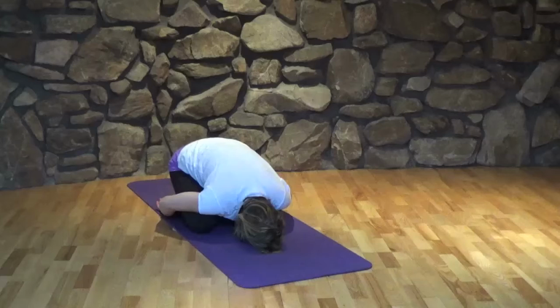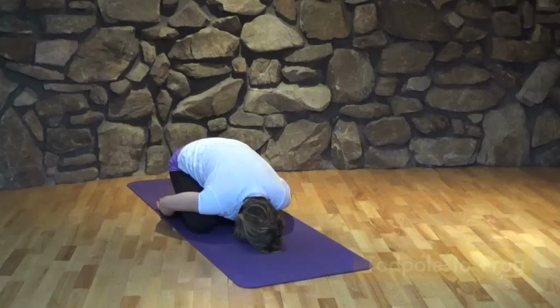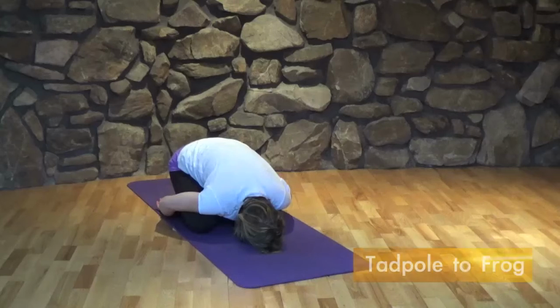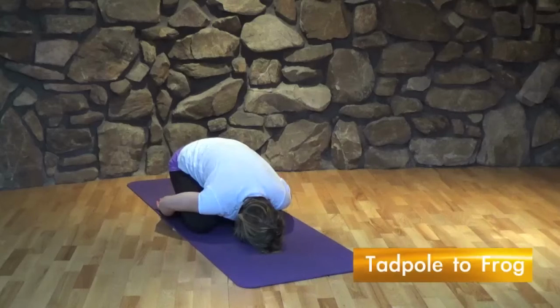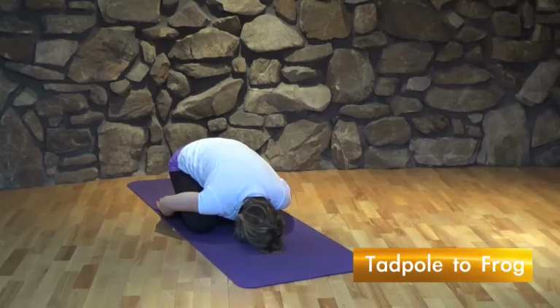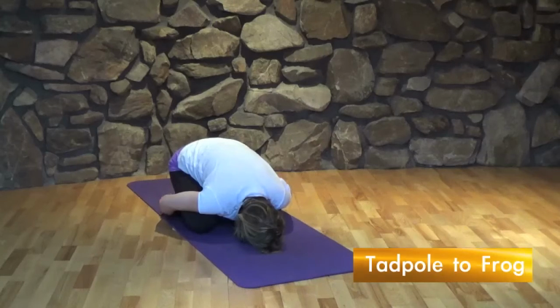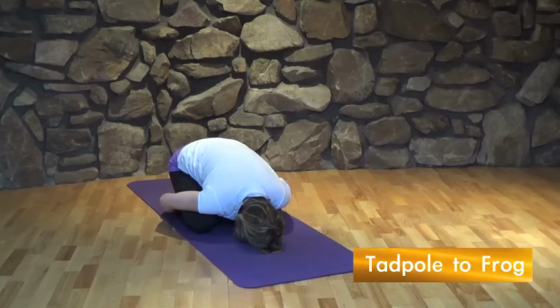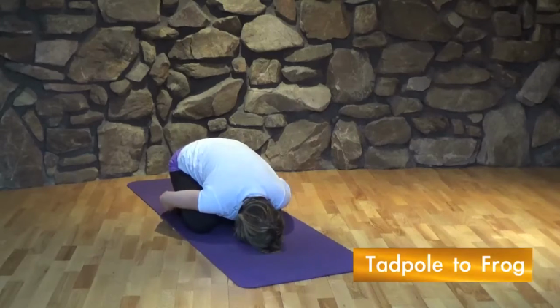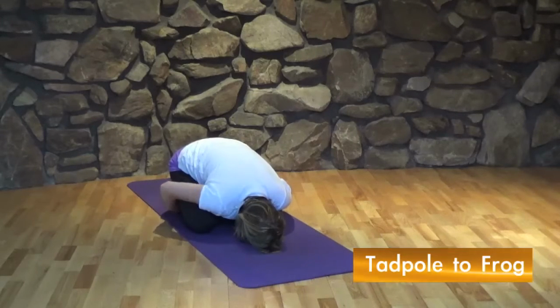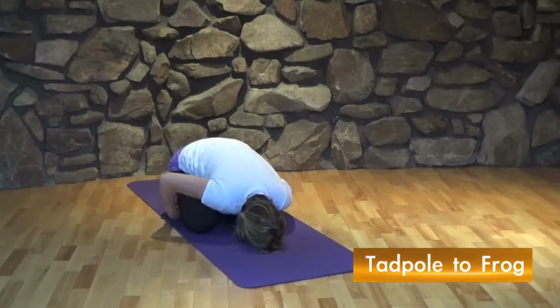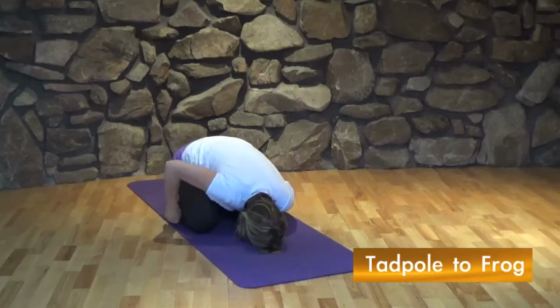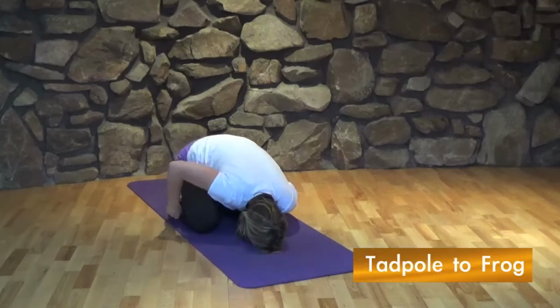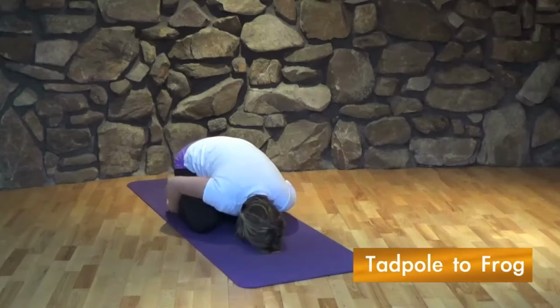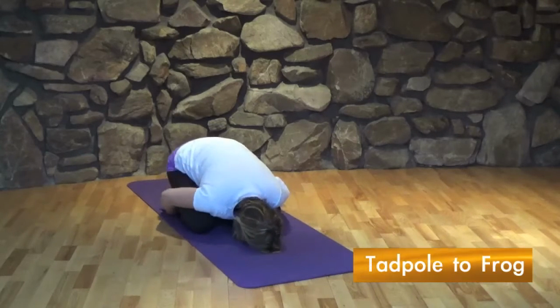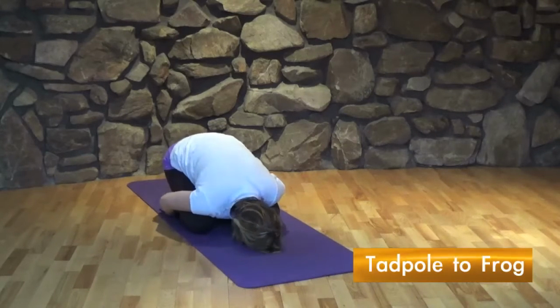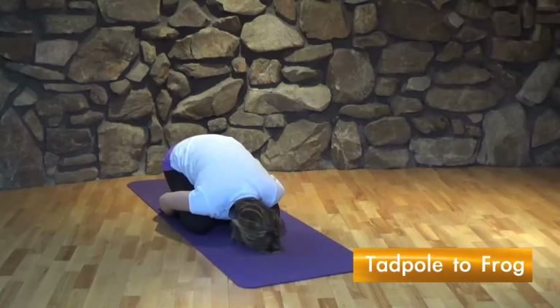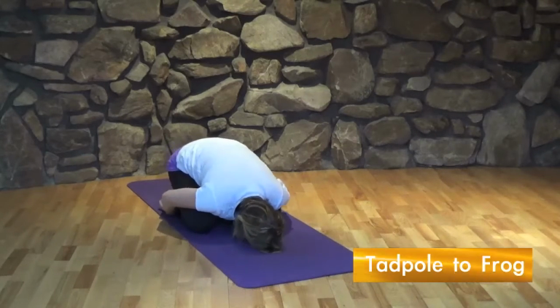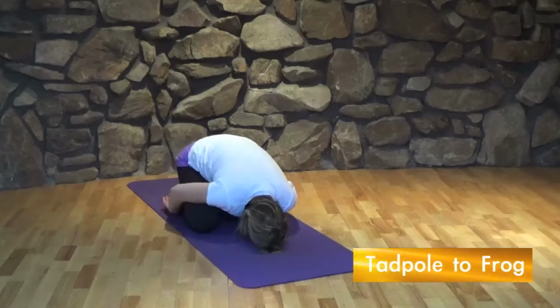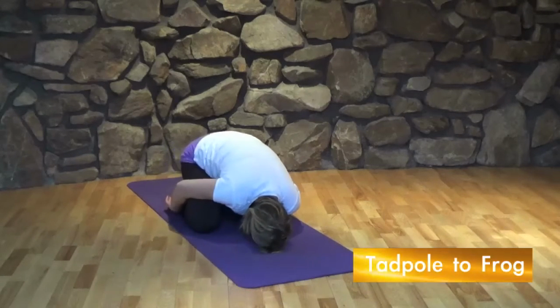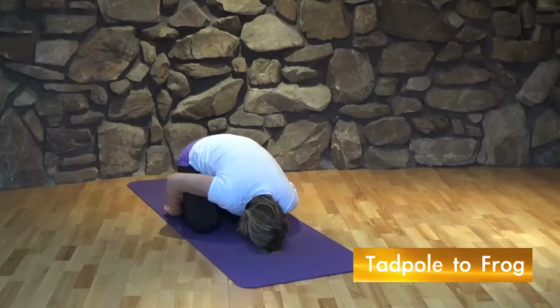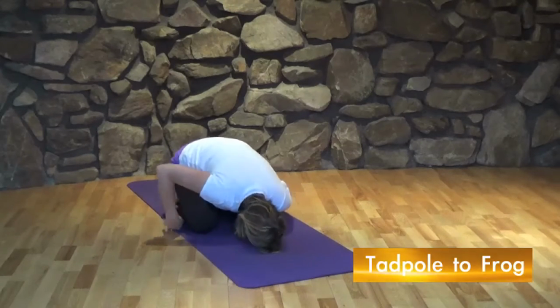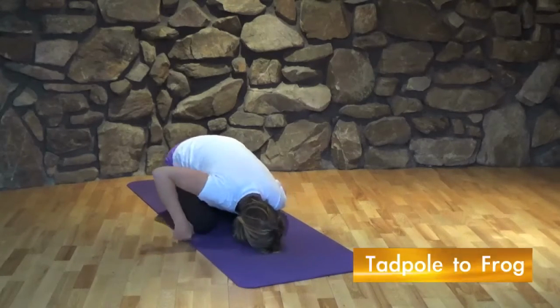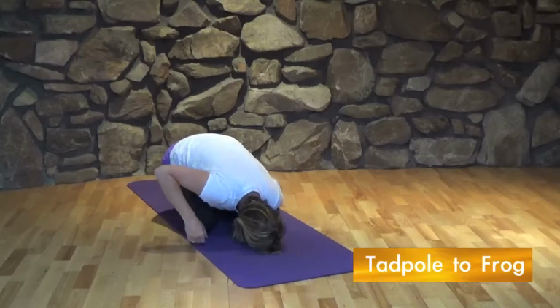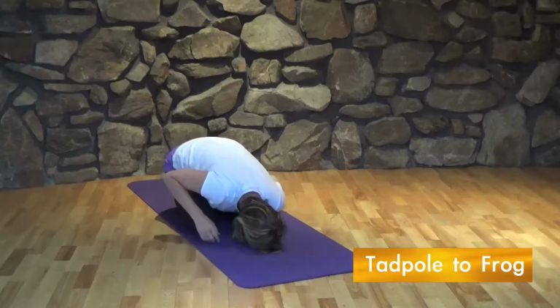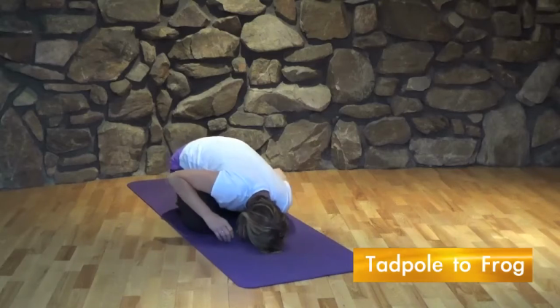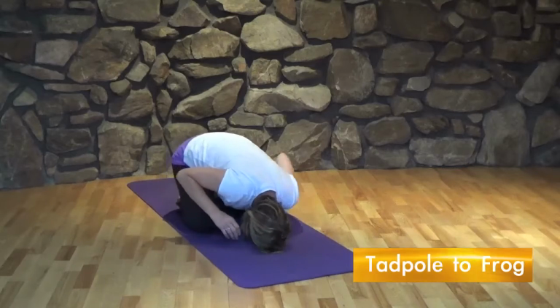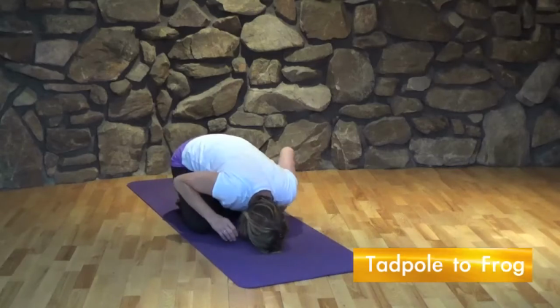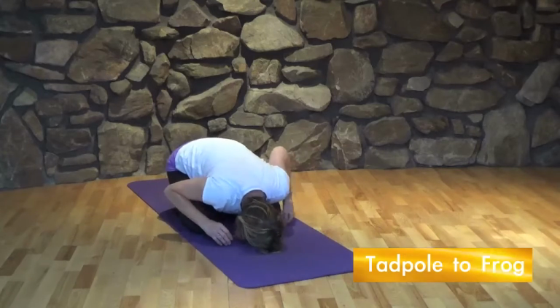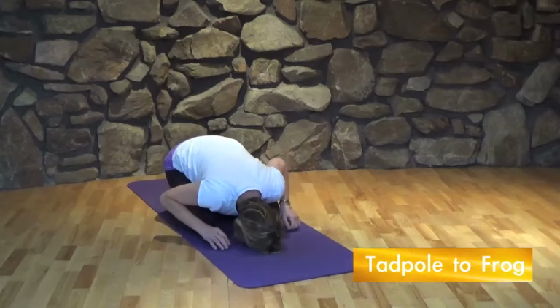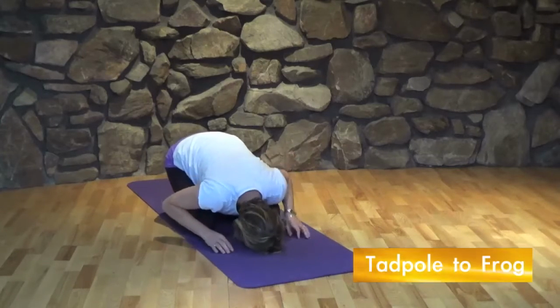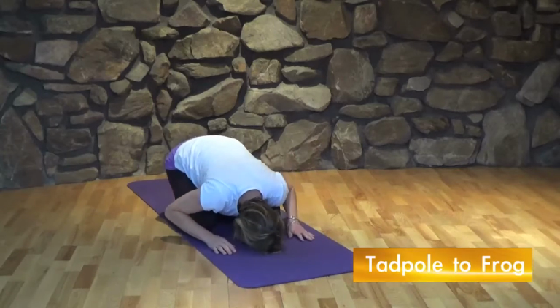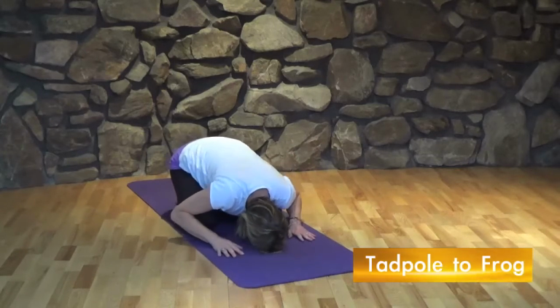Begin in child's pose like a tadpole inside an egg. Slowly grow legs and arms and become a frog.